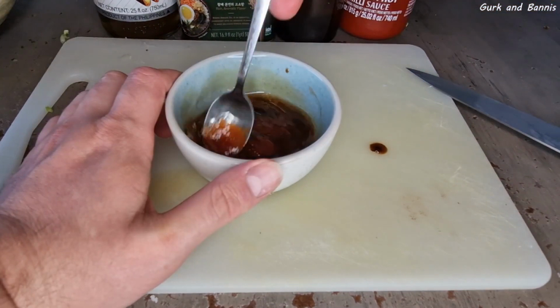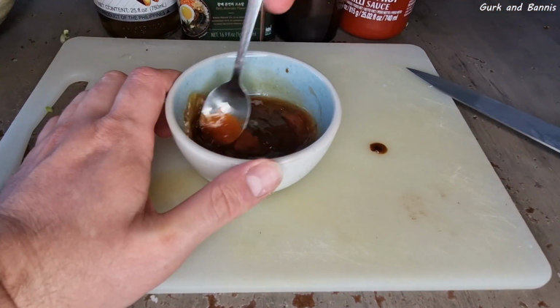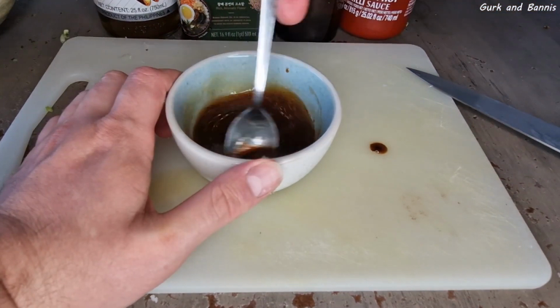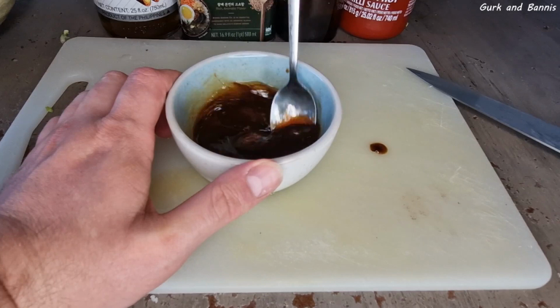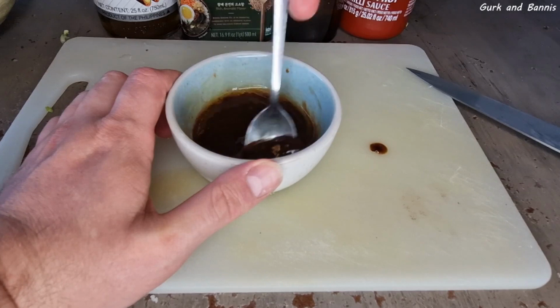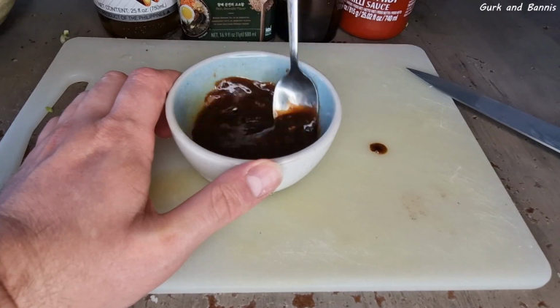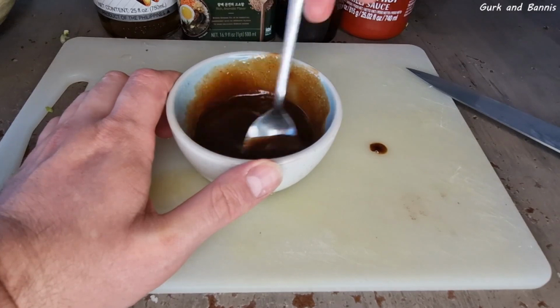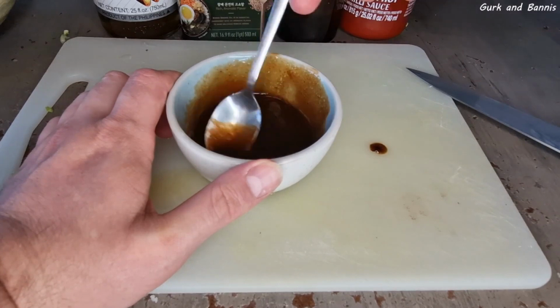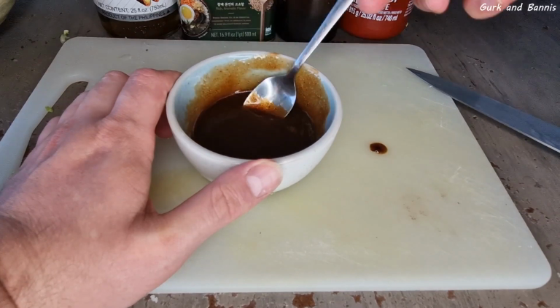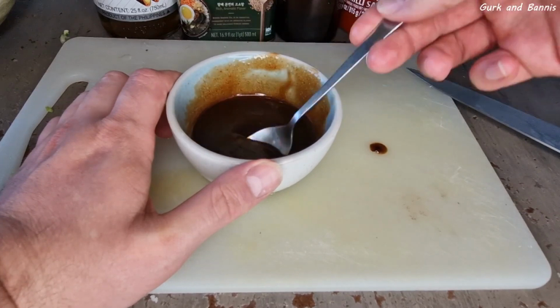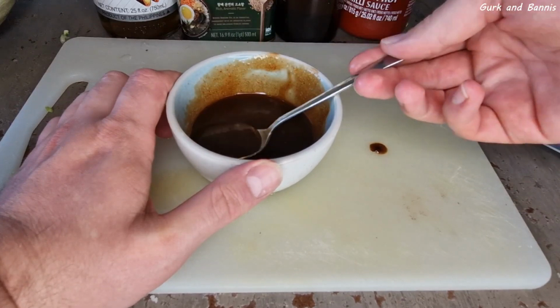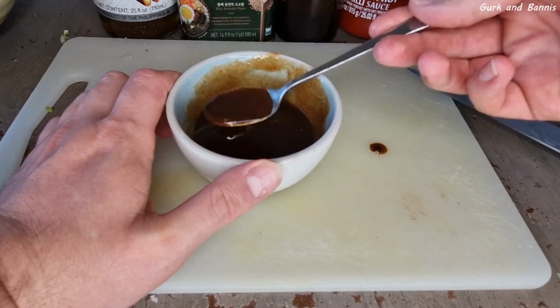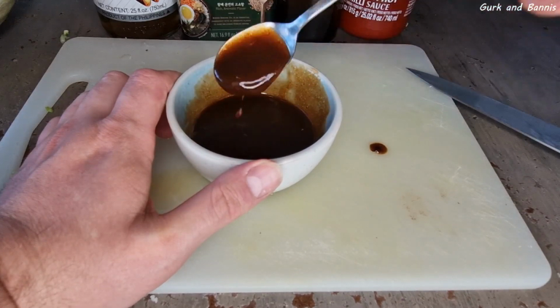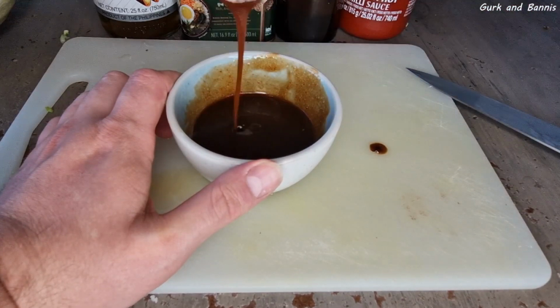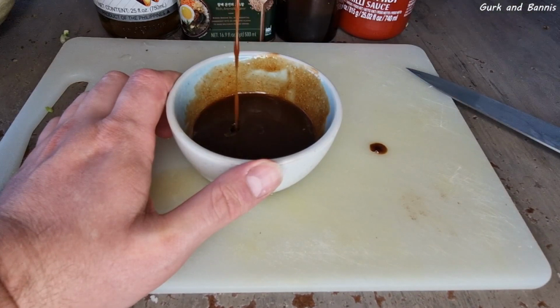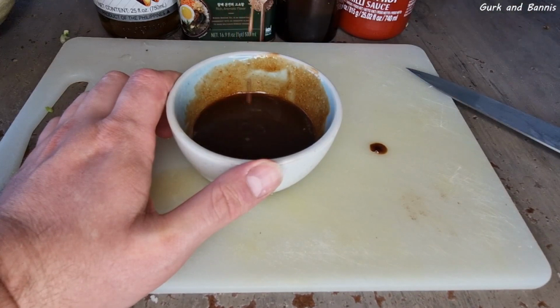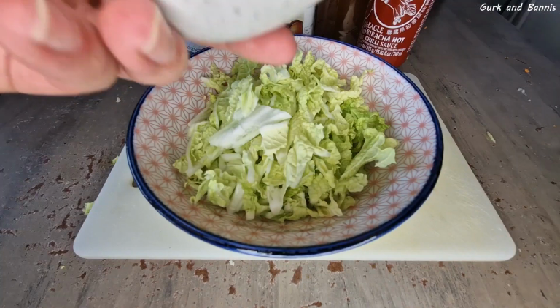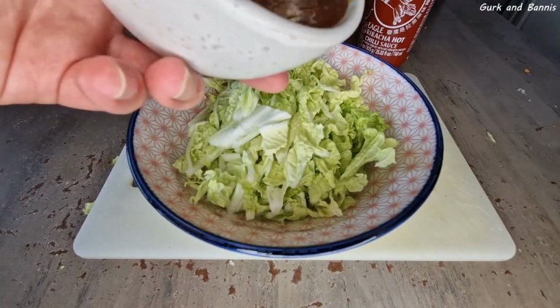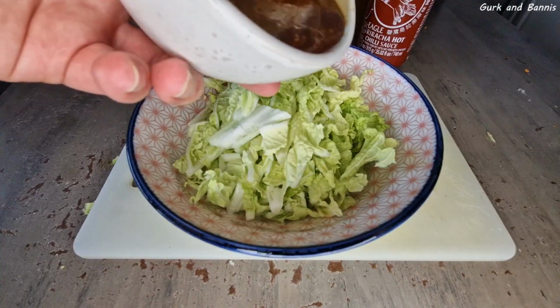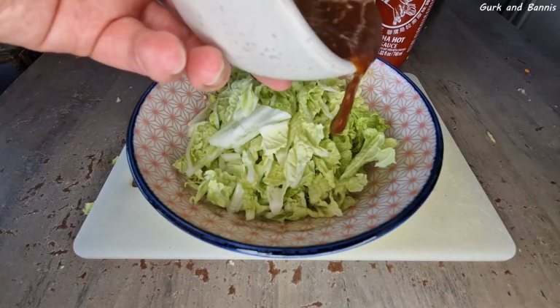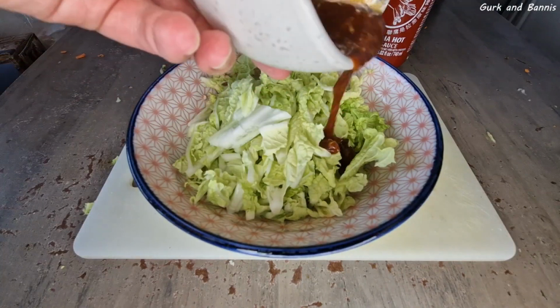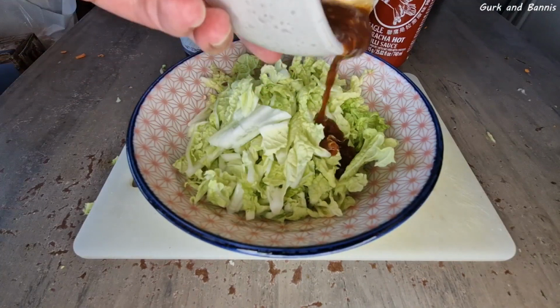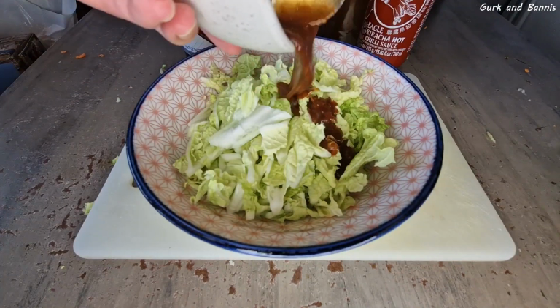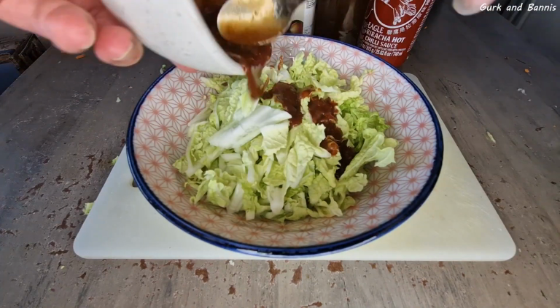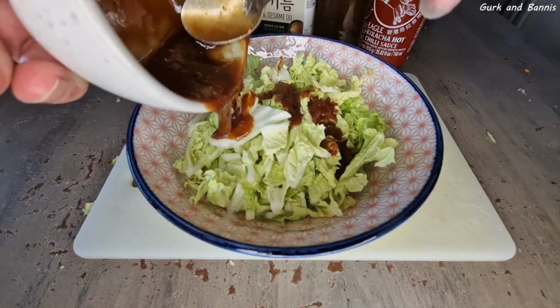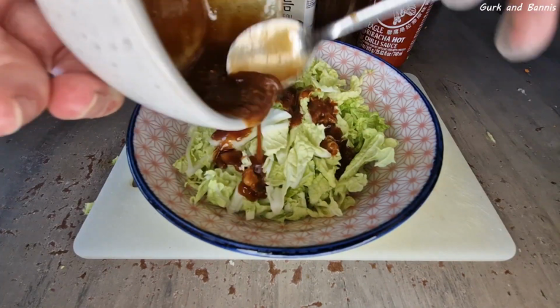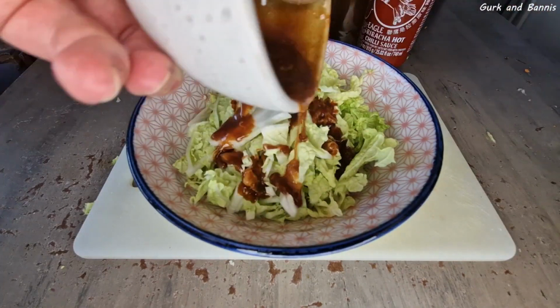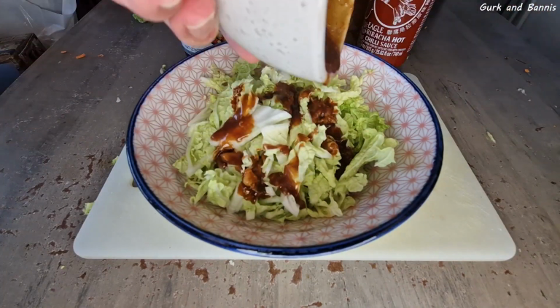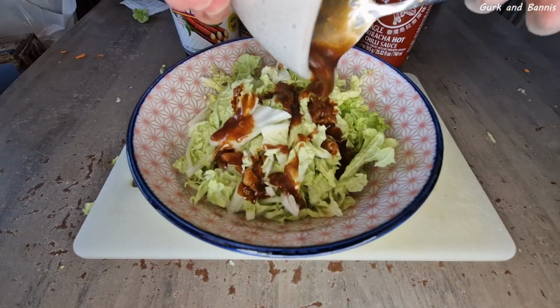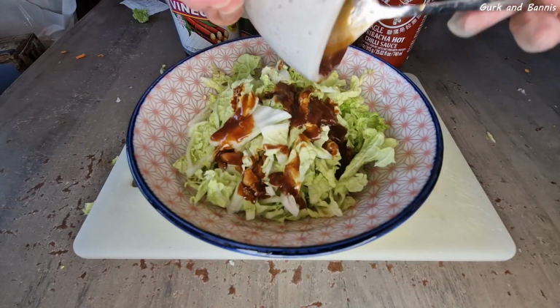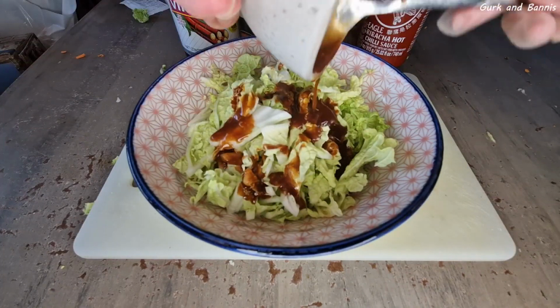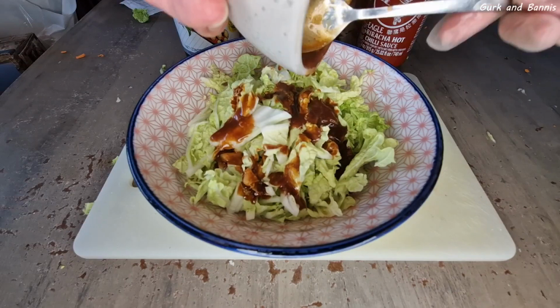Now blend it all together and pour it over the Chinese cabbage. Mix it well together and you're good to go.